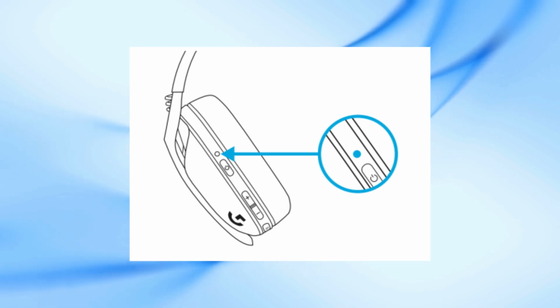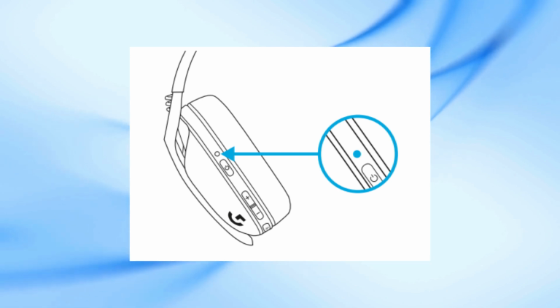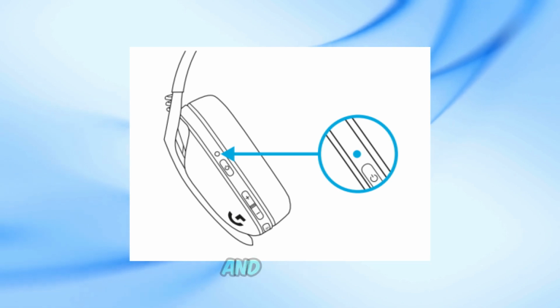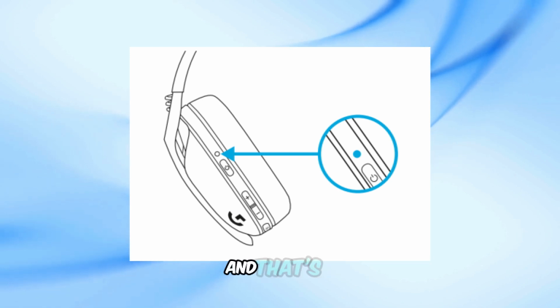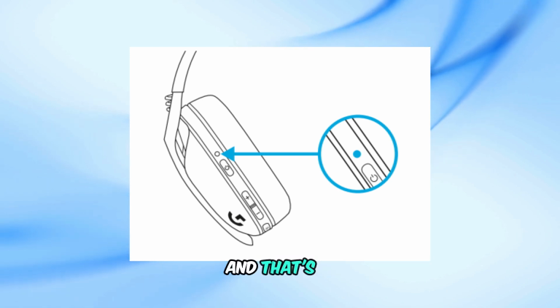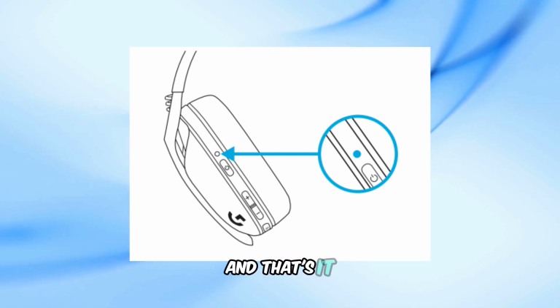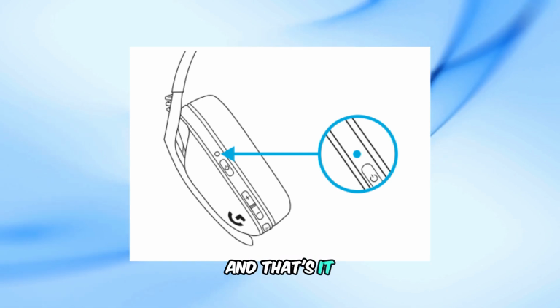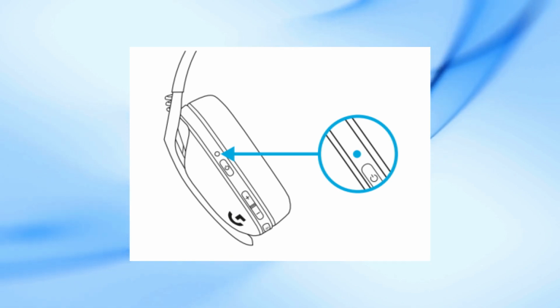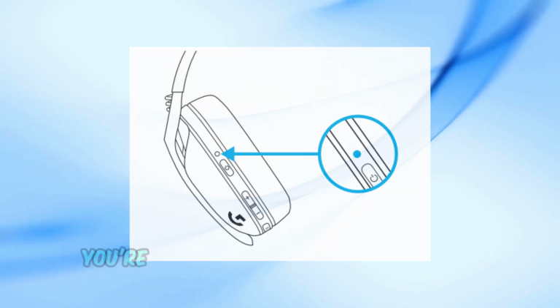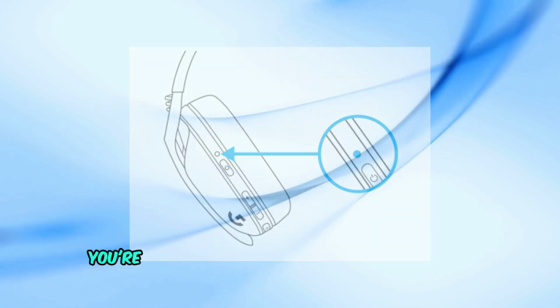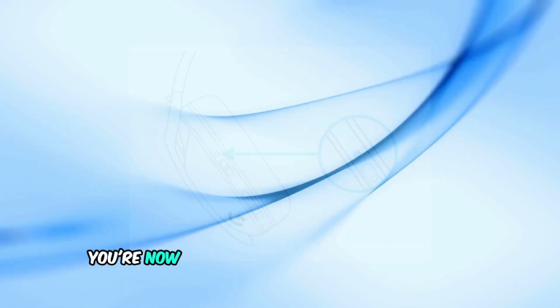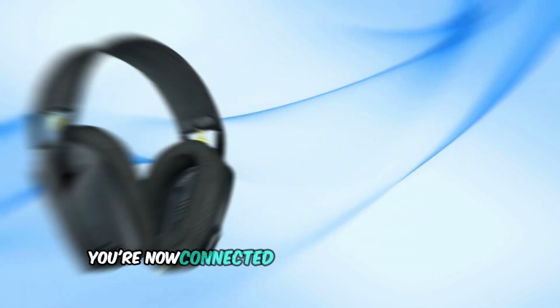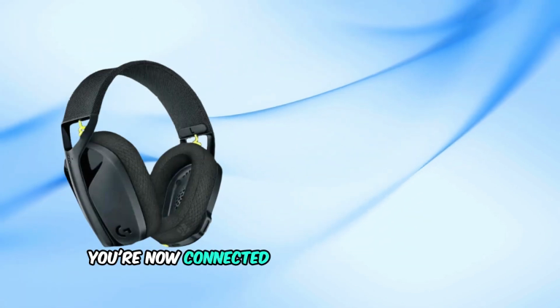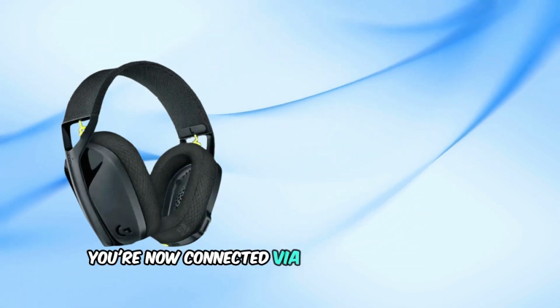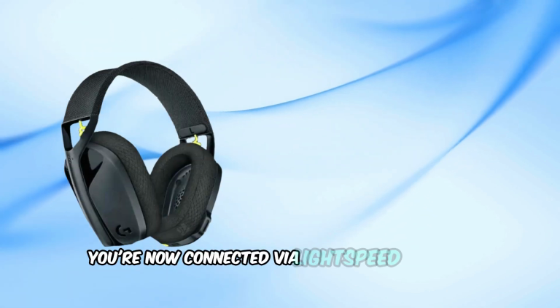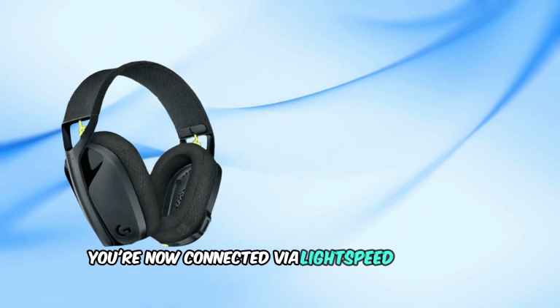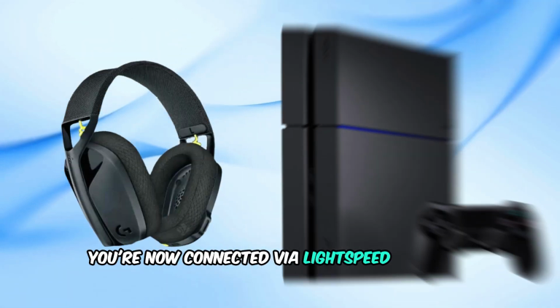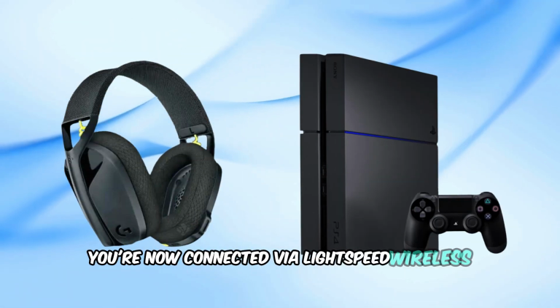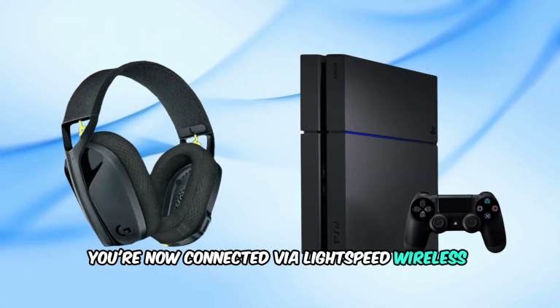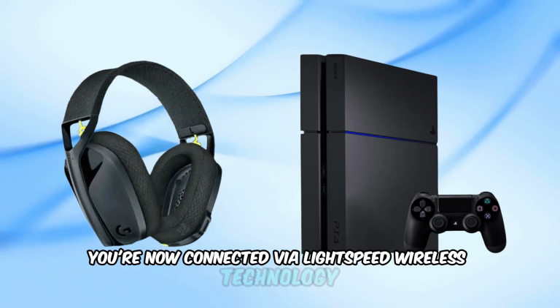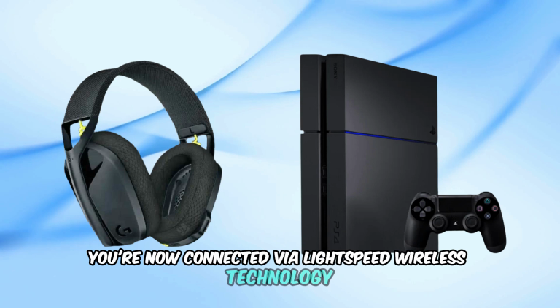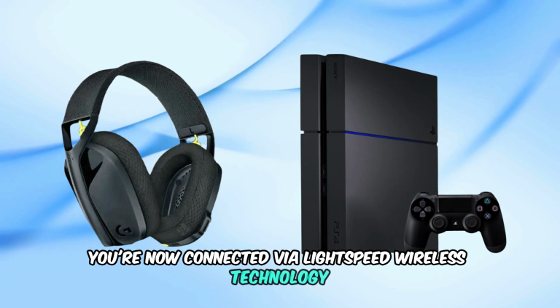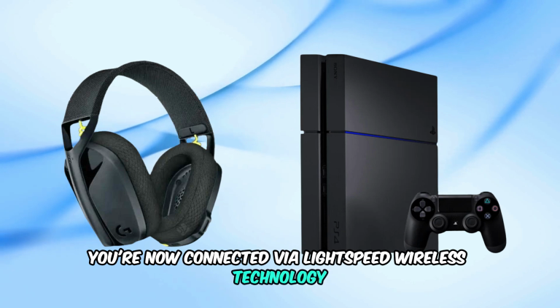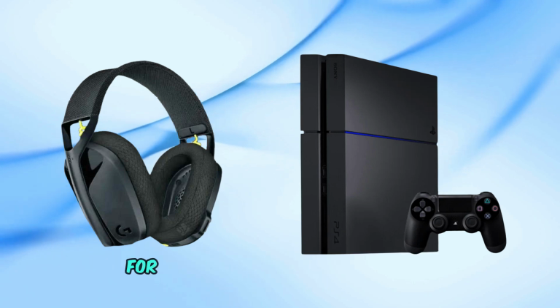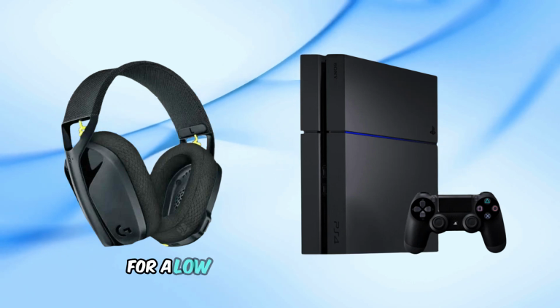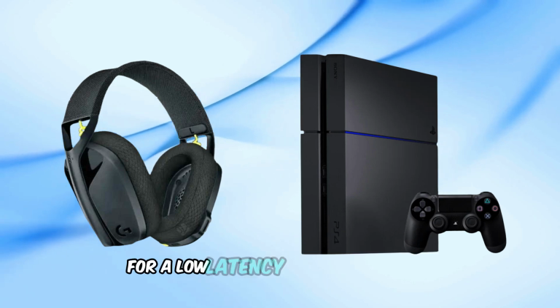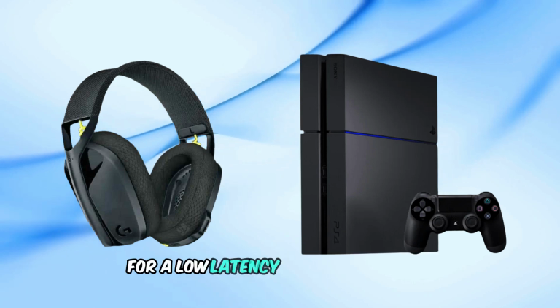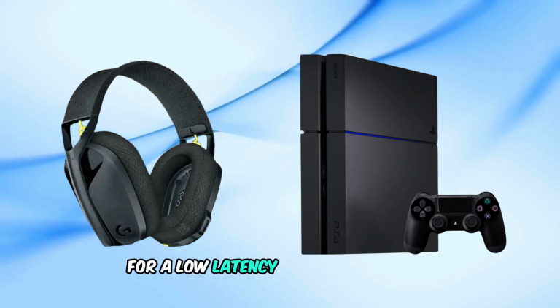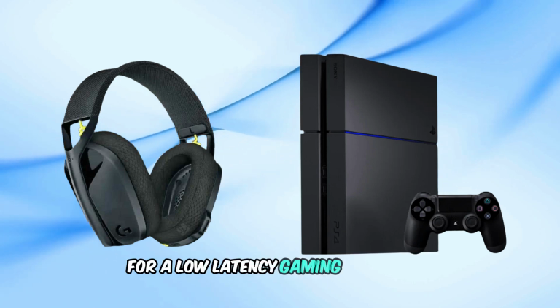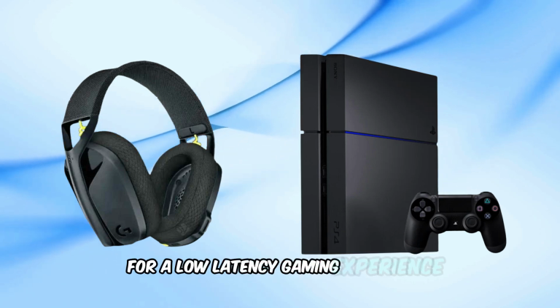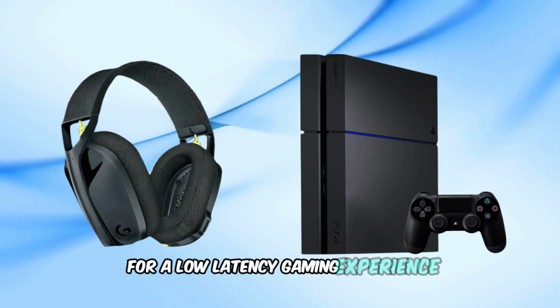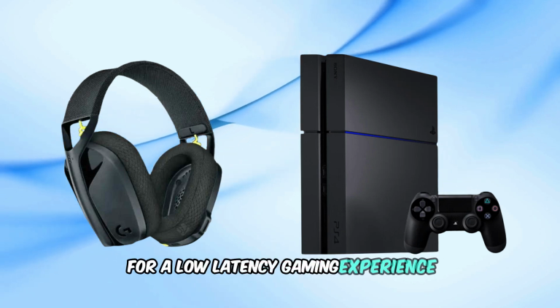And that's it. You're now connected via Lightspeed Wireless technology for a low-latency gaming experience.